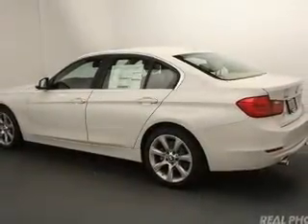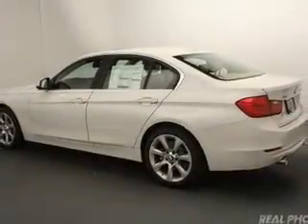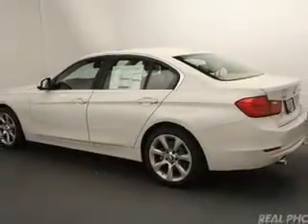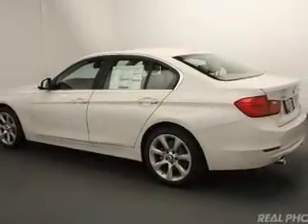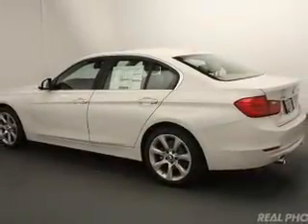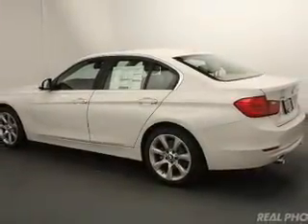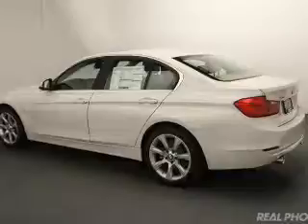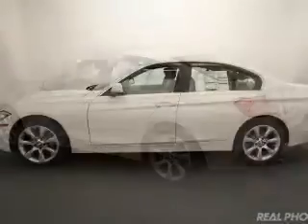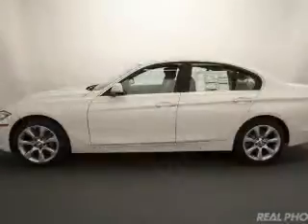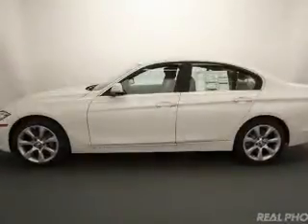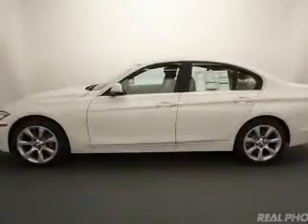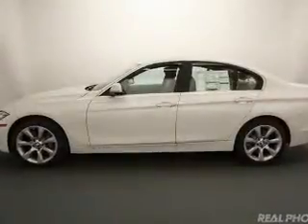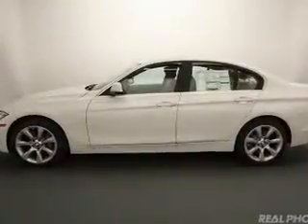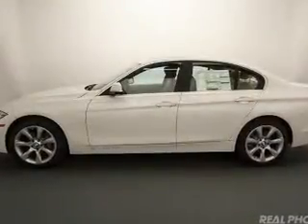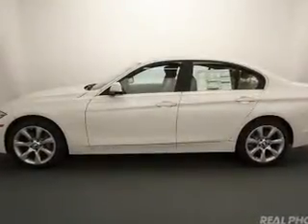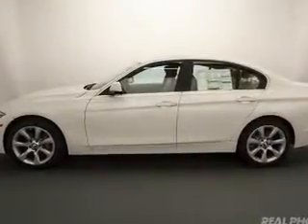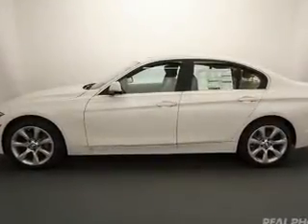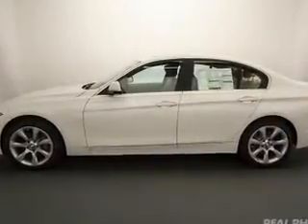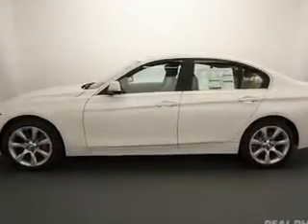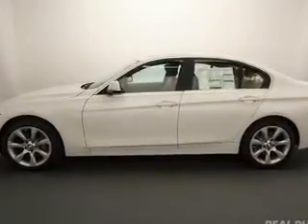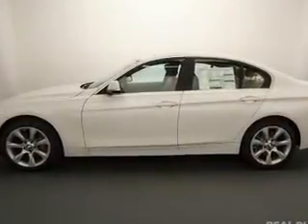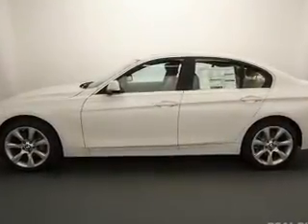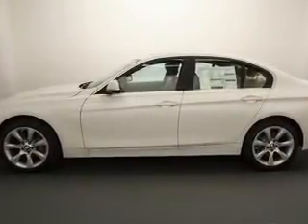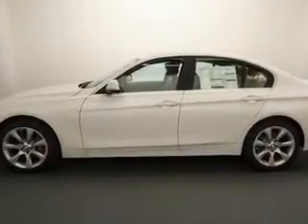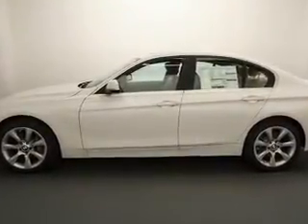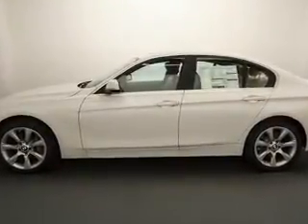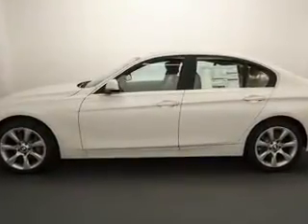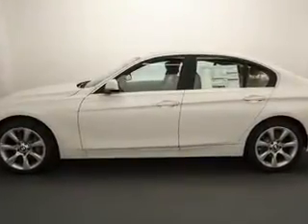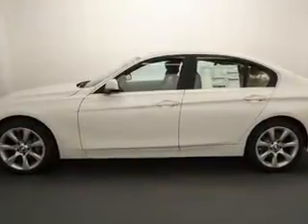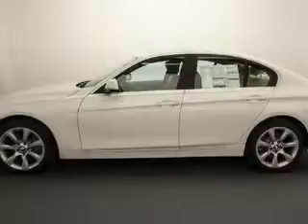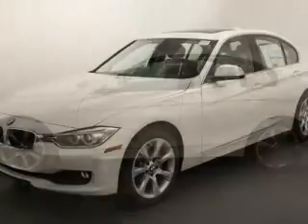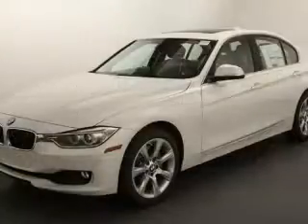Heated seats, heated rear seats, power folding mirrors, Bluetooth connectivity, and Sirius XM satellite radio.